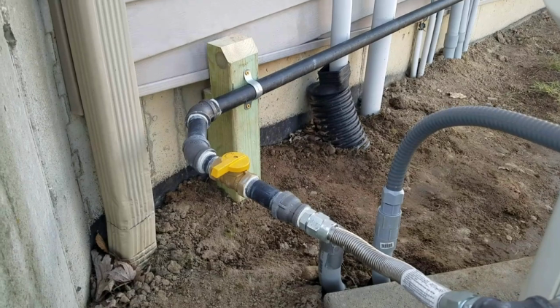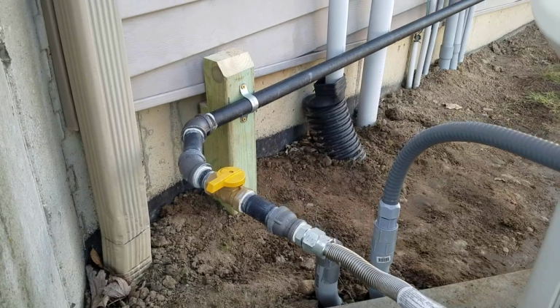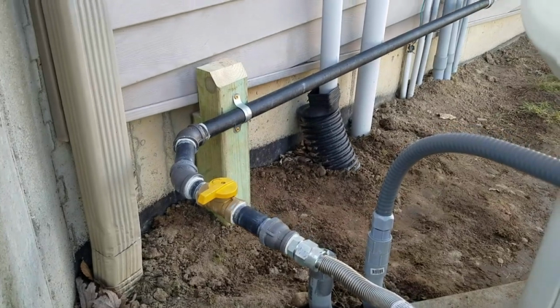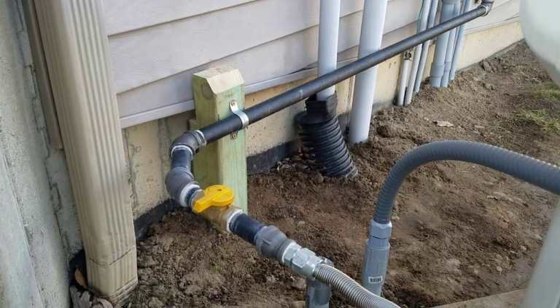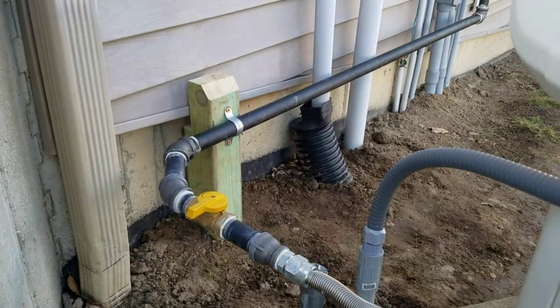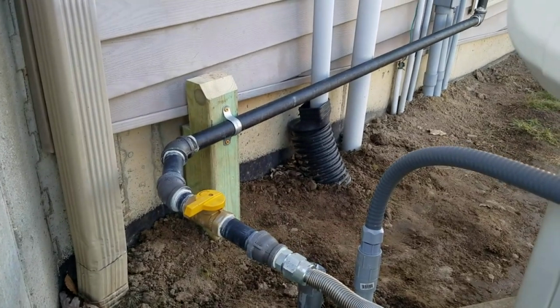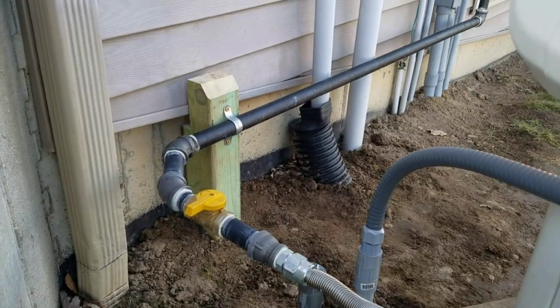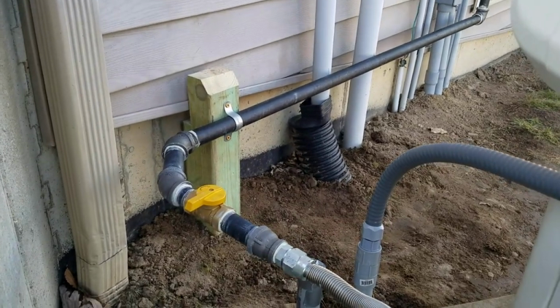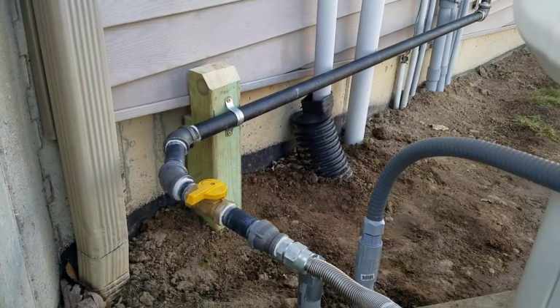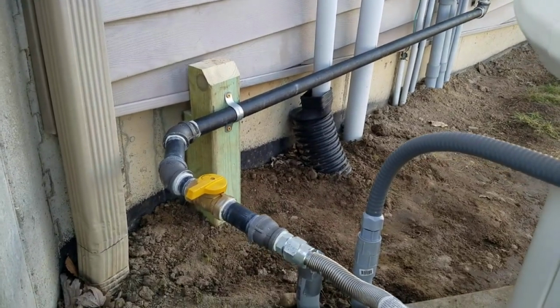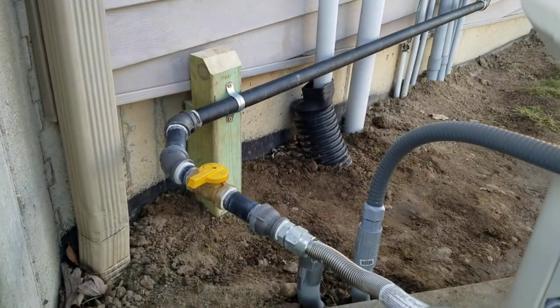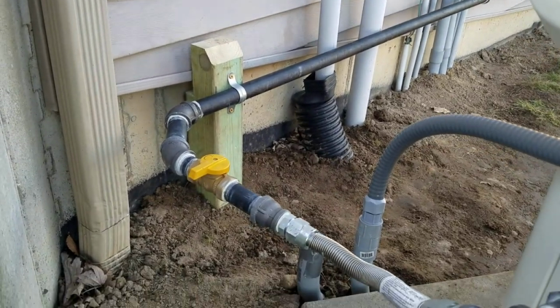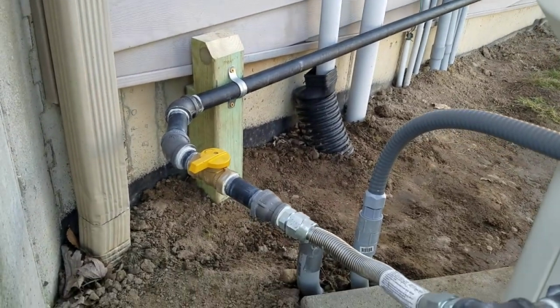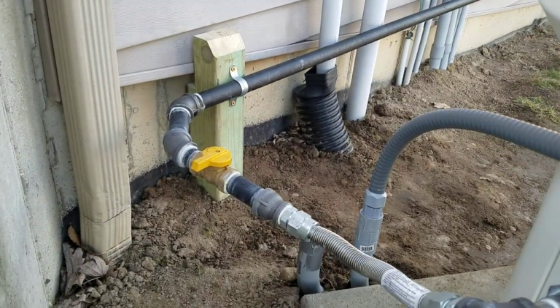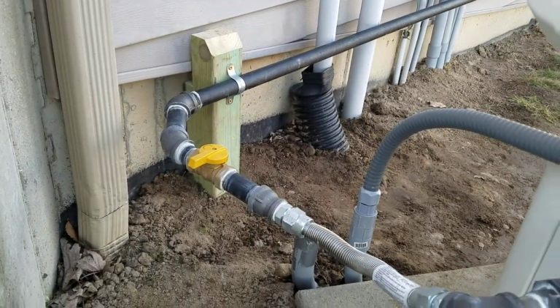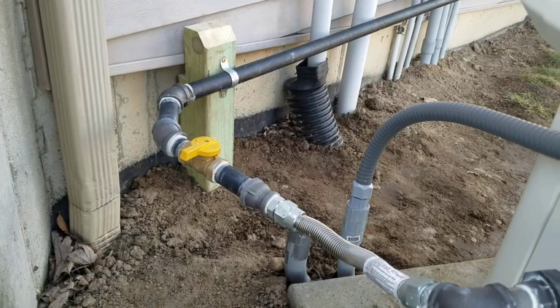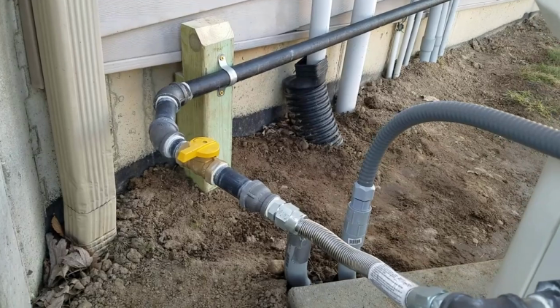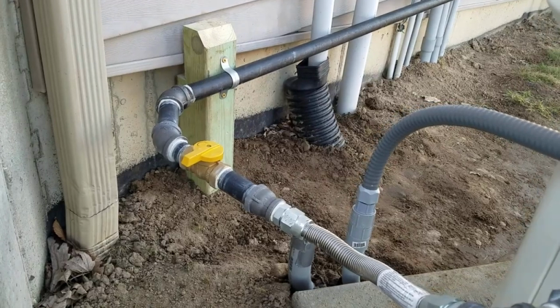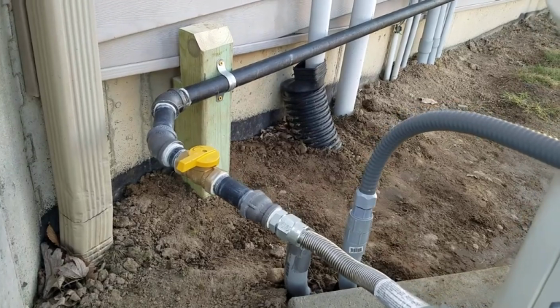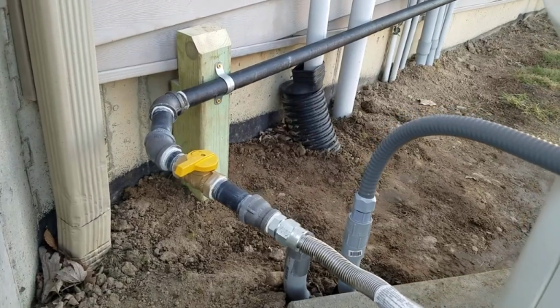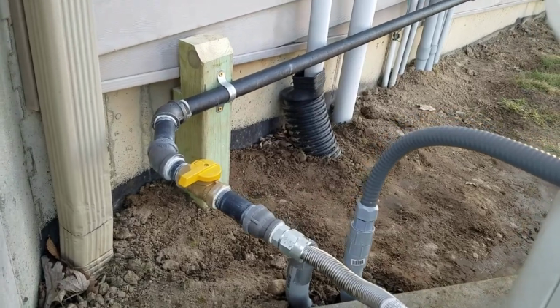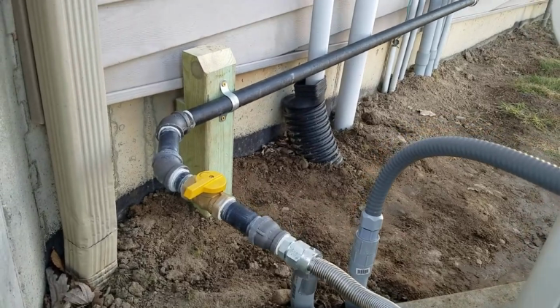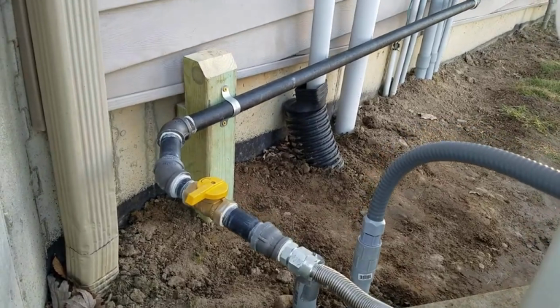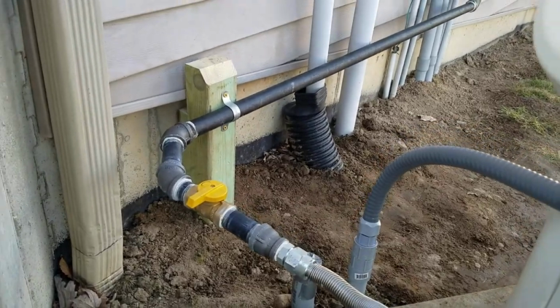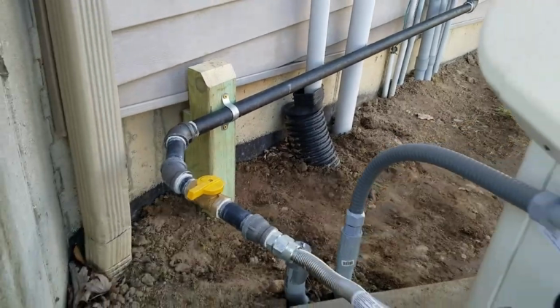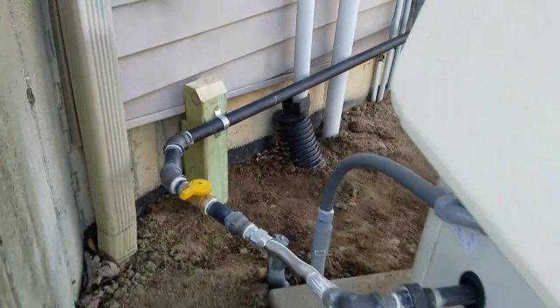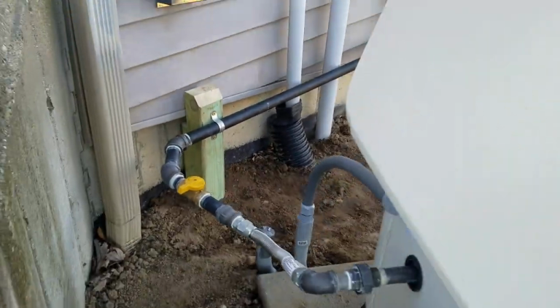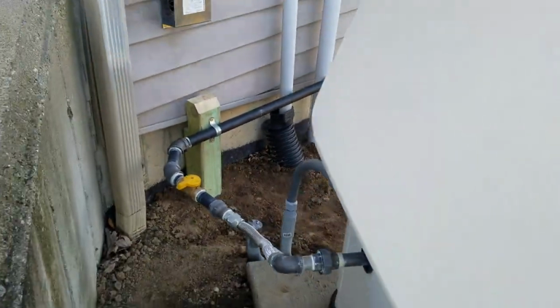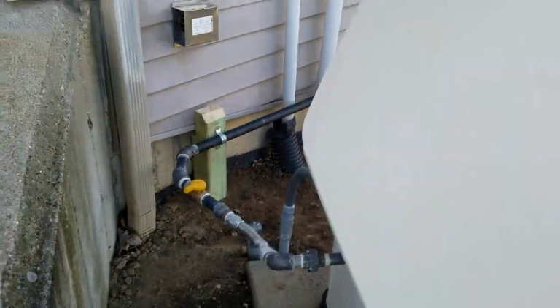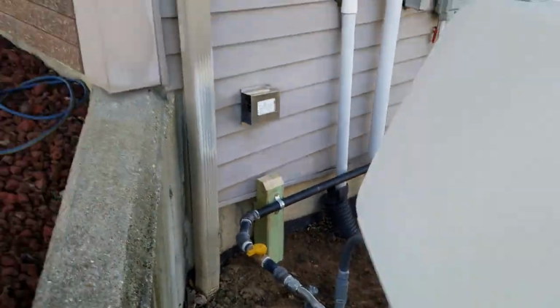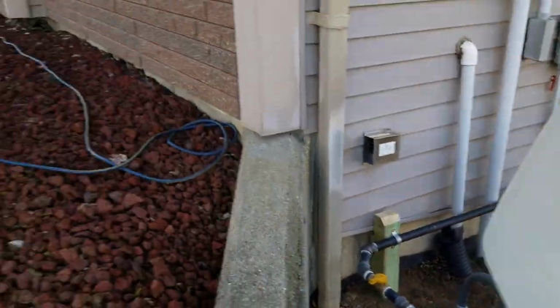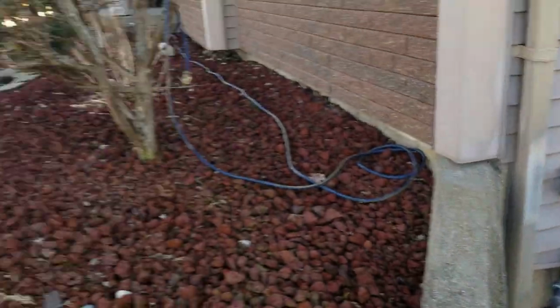So I just stuck with the one-inch and ran the gas line.